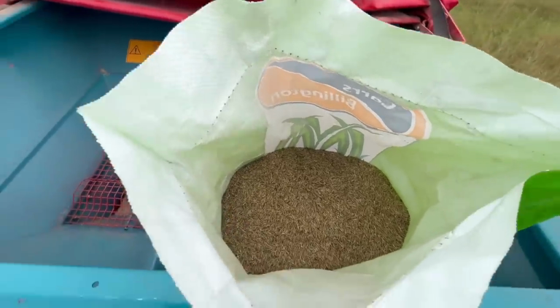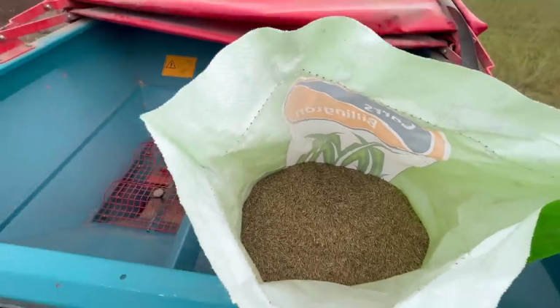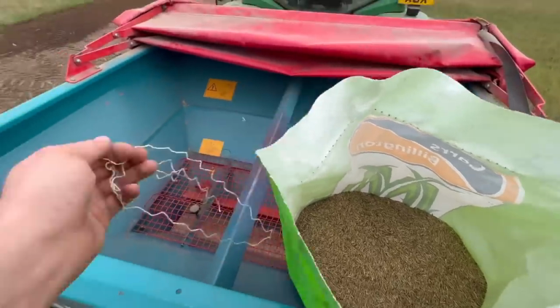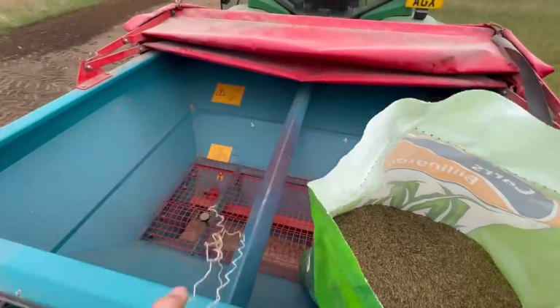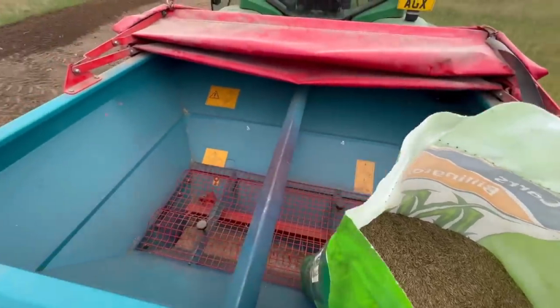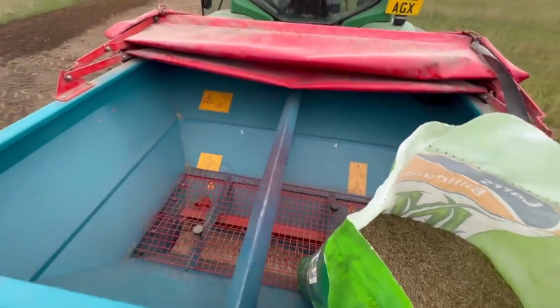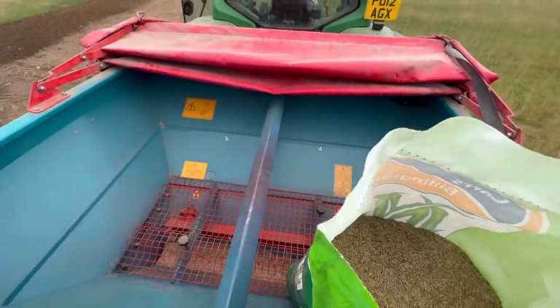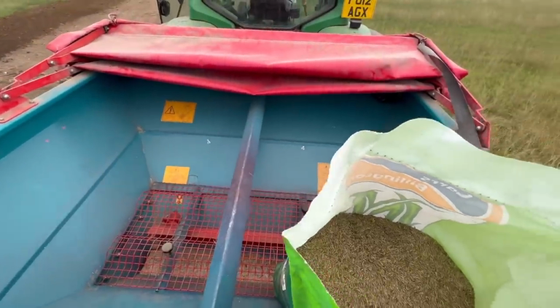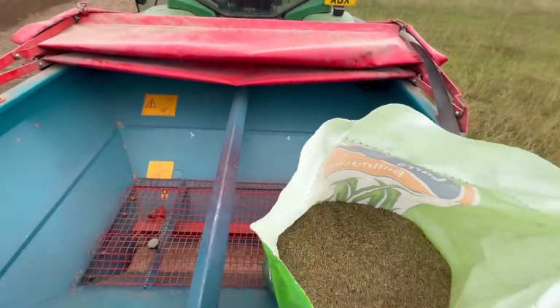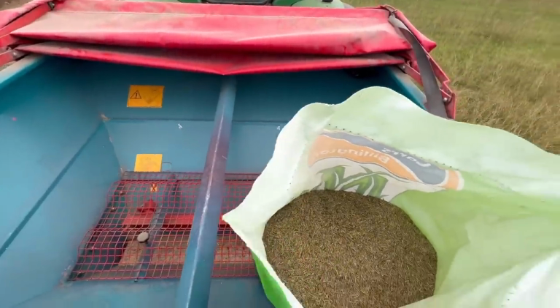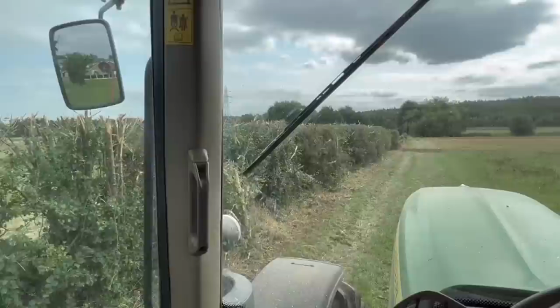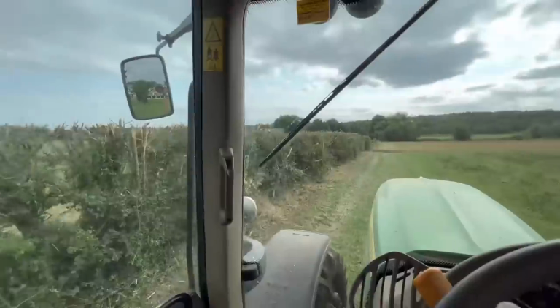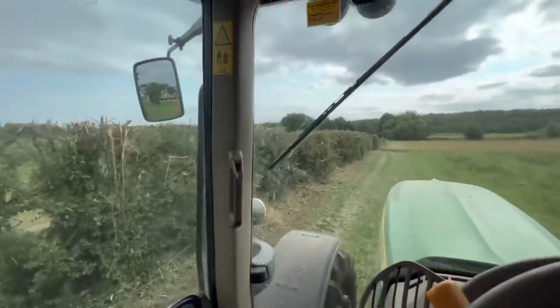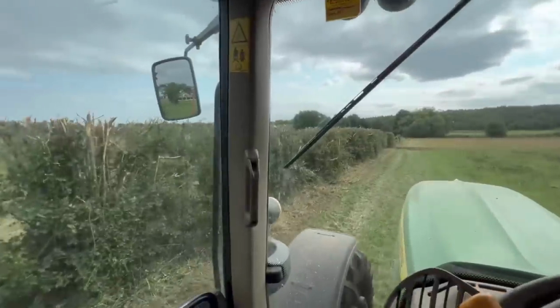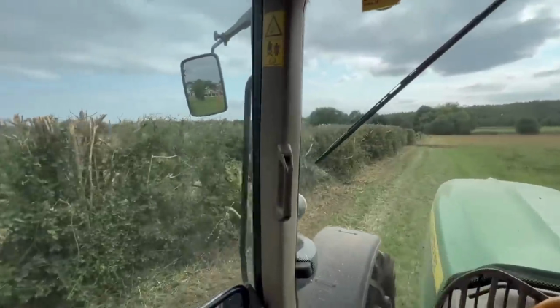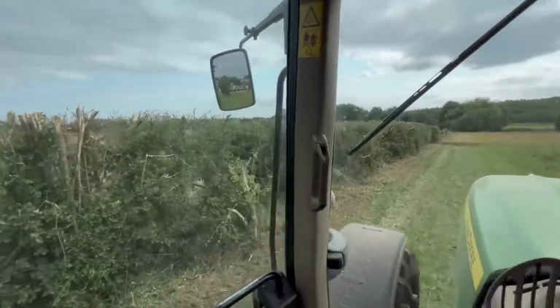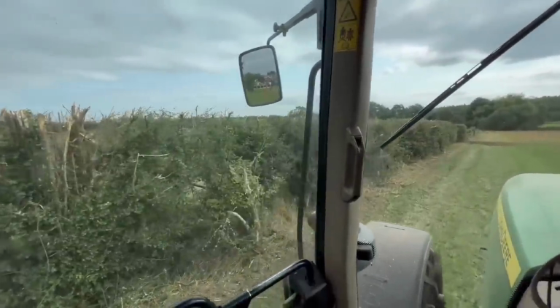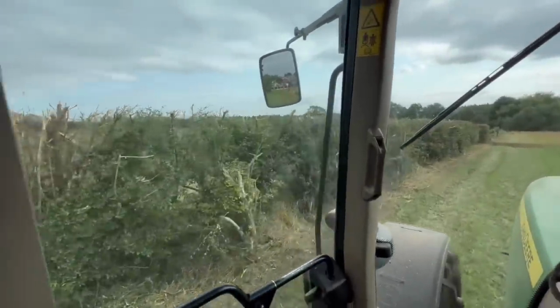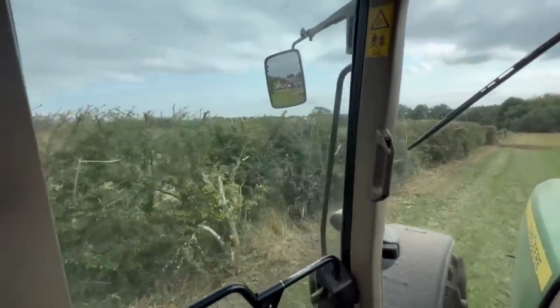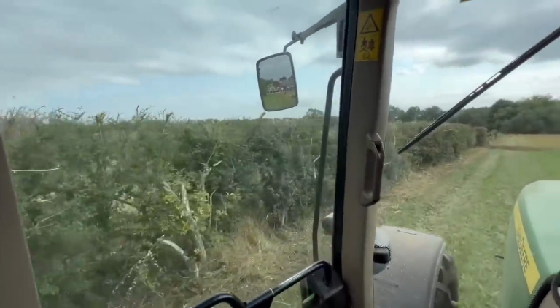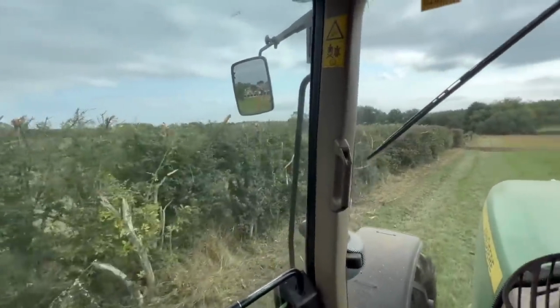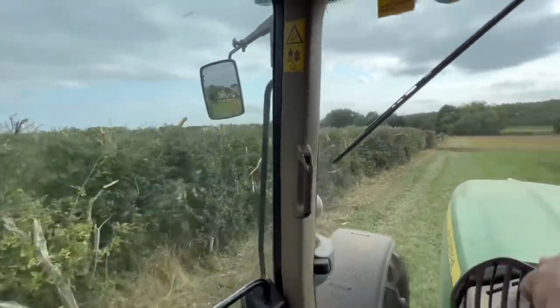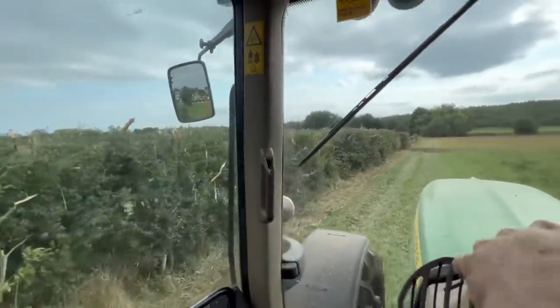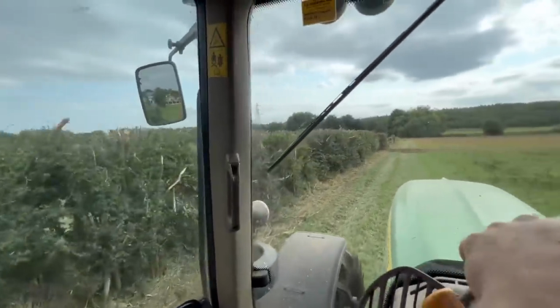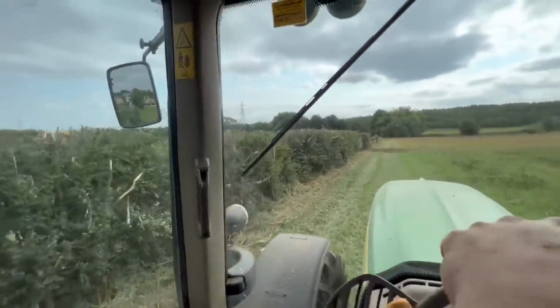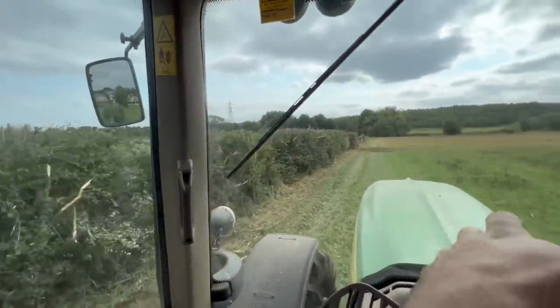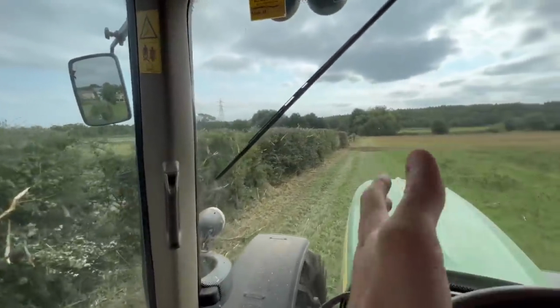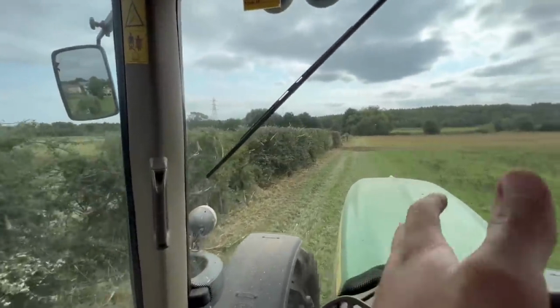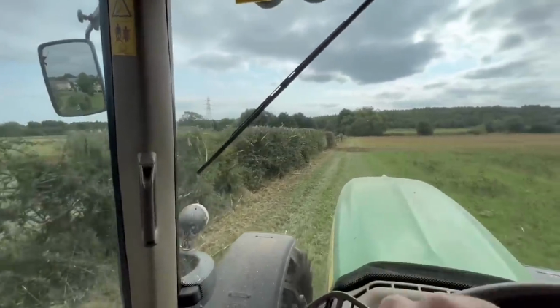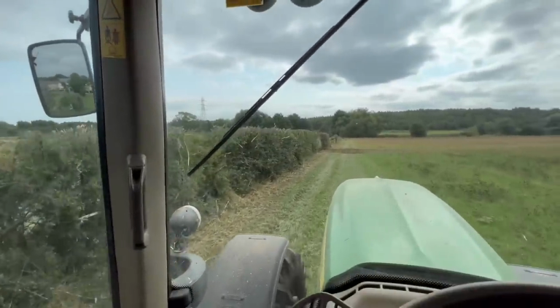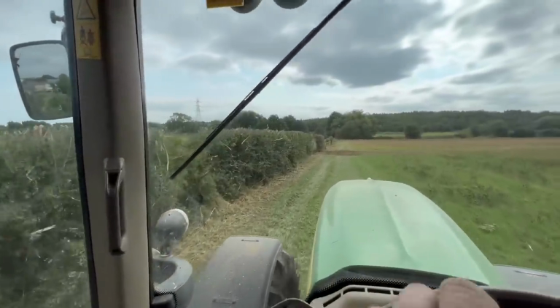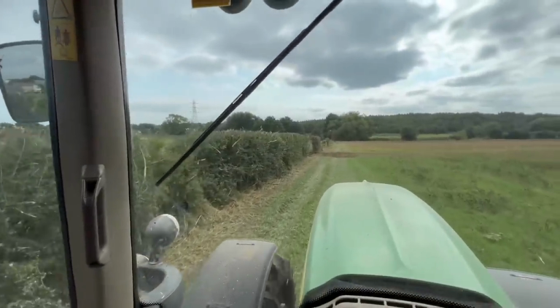I don't really want to be emptying it out too much. He's been edge cutting these hedges here of course.